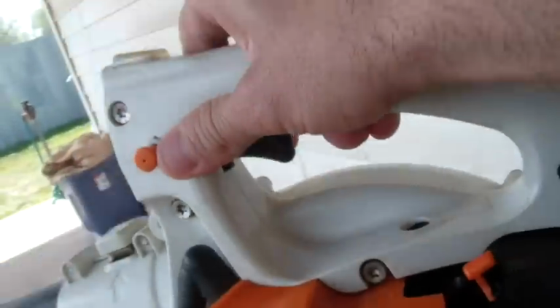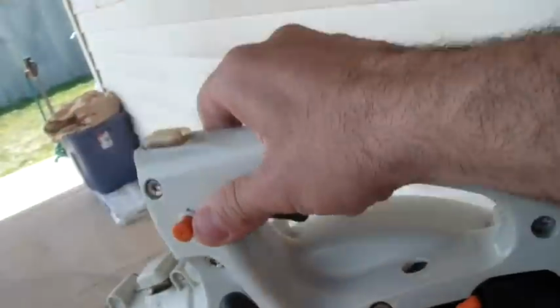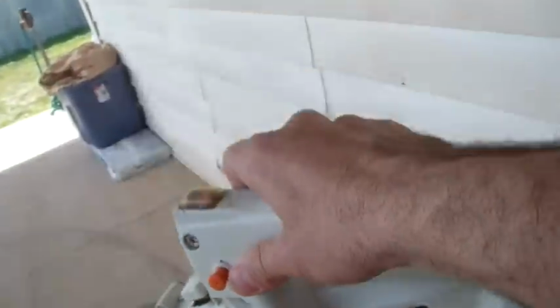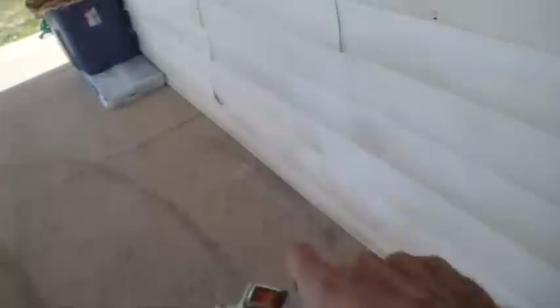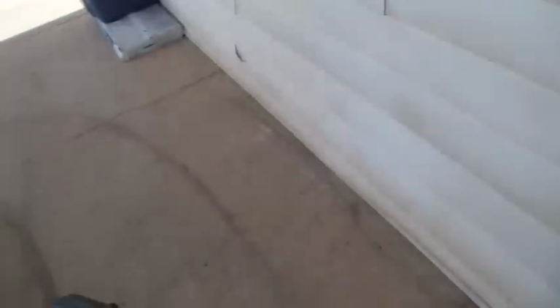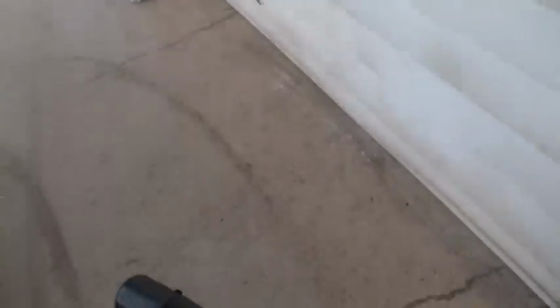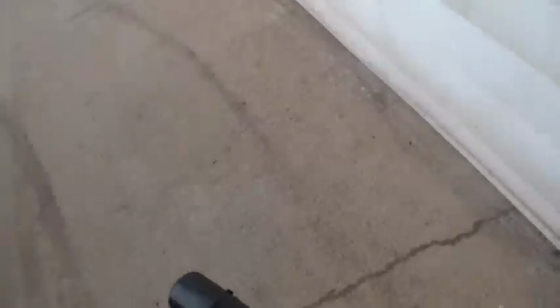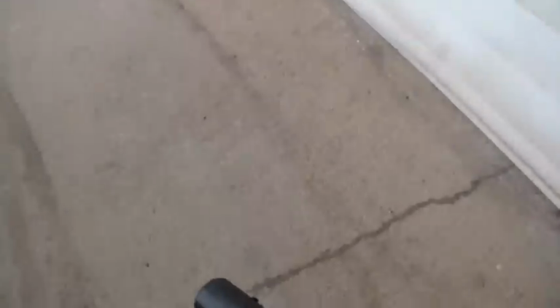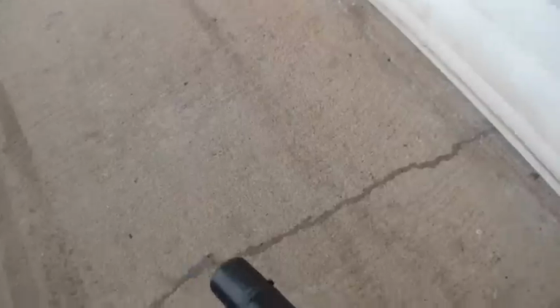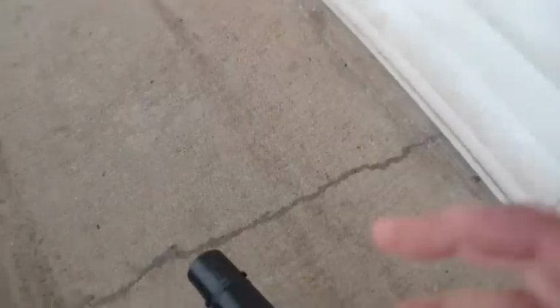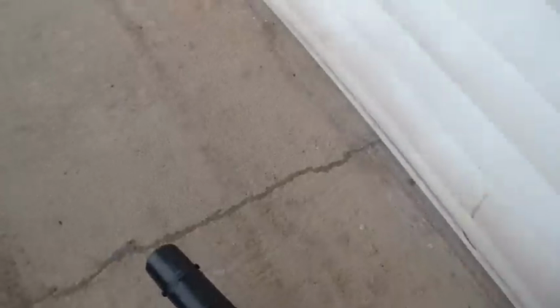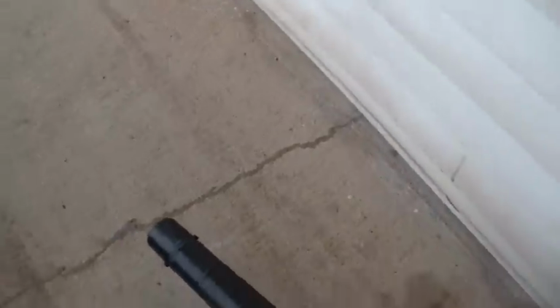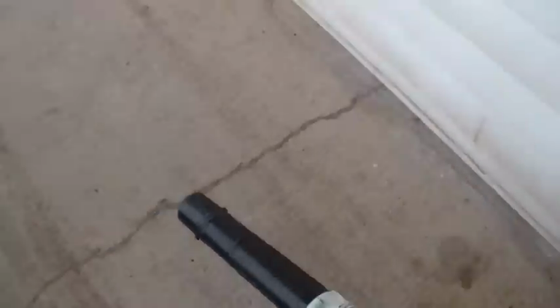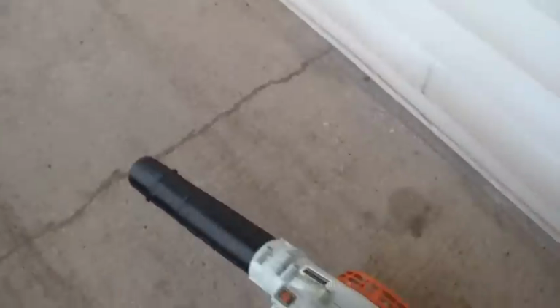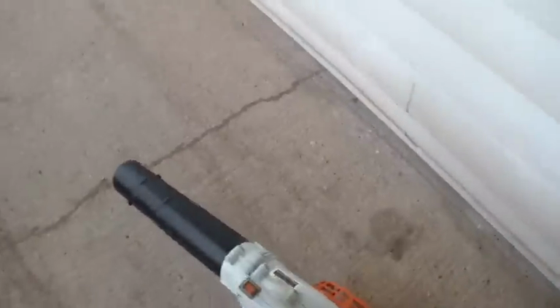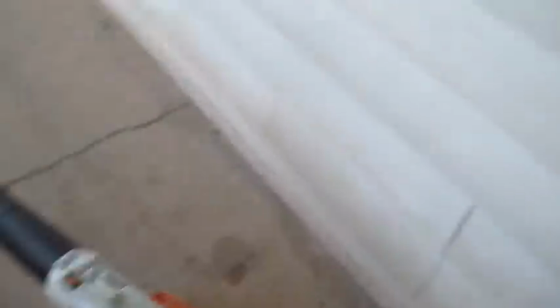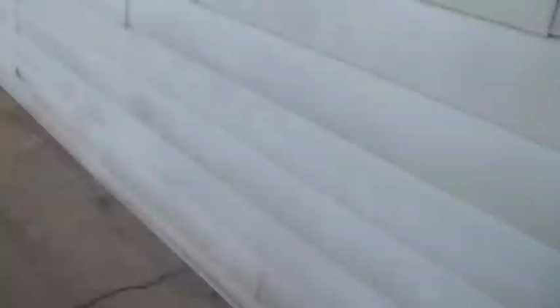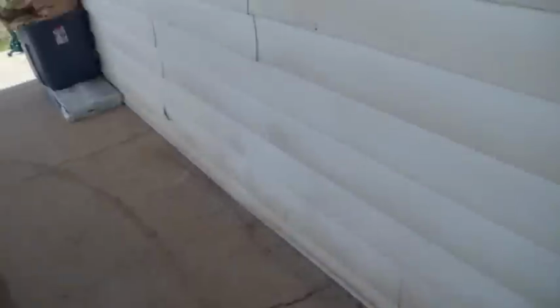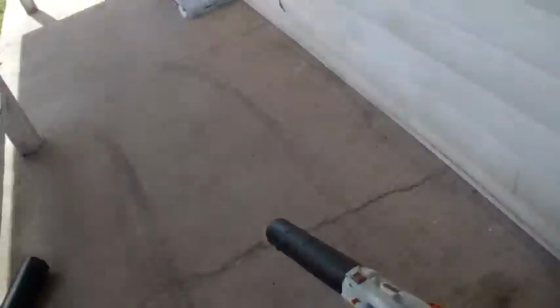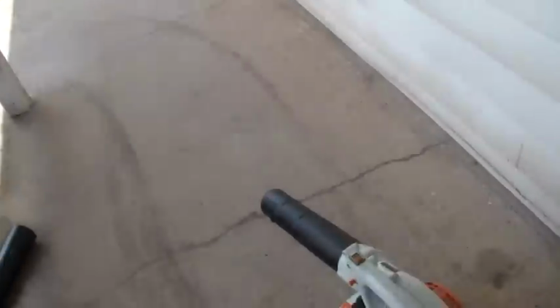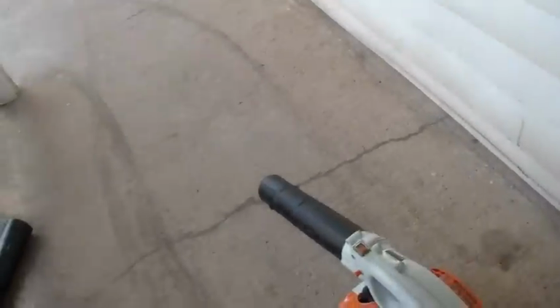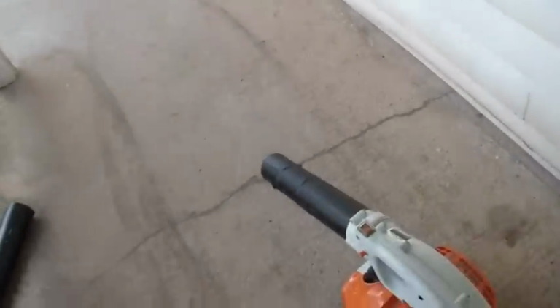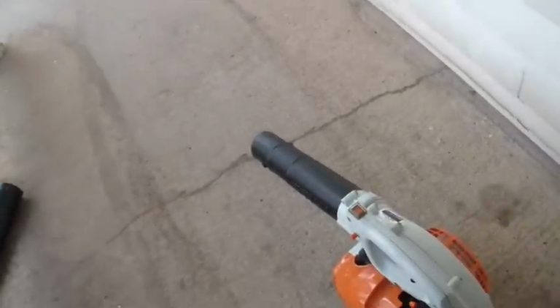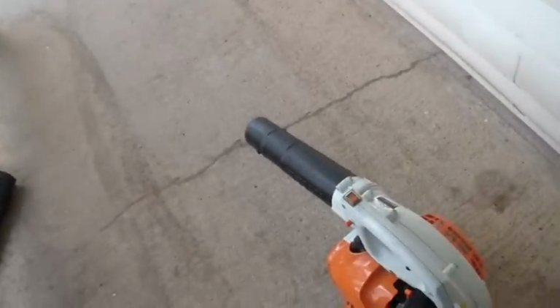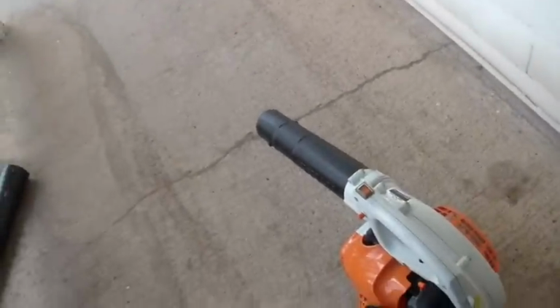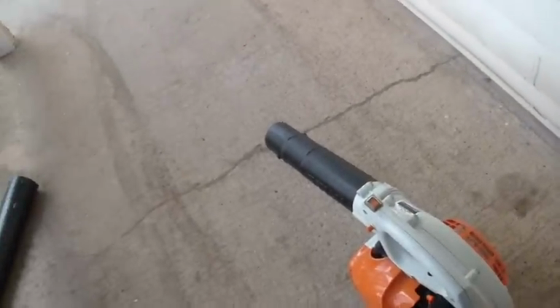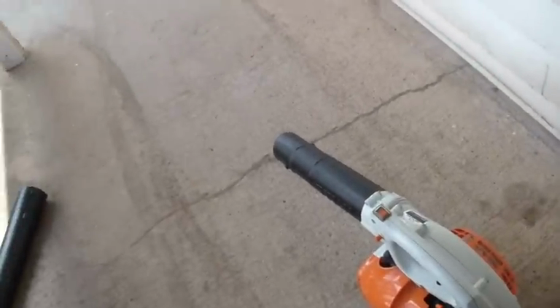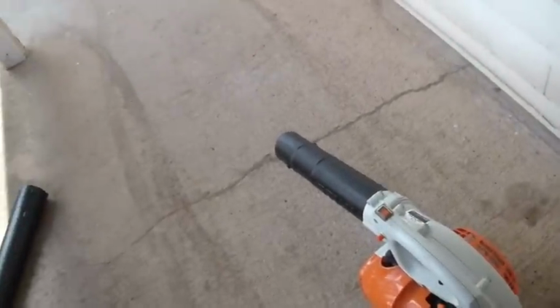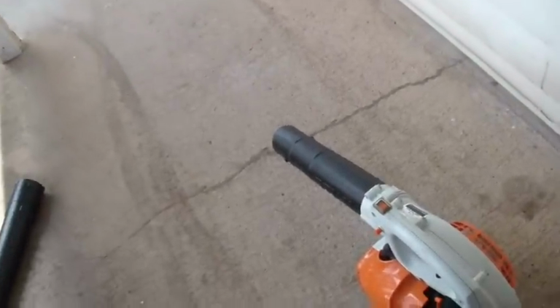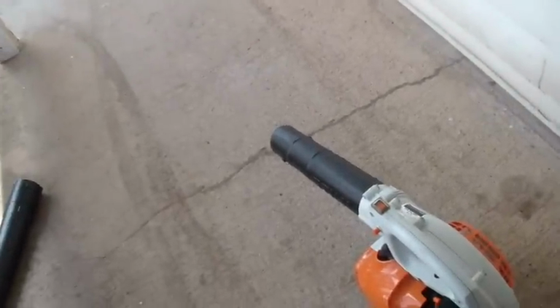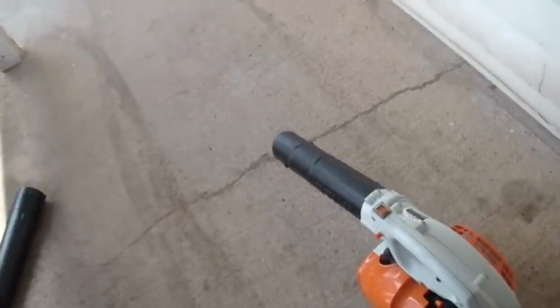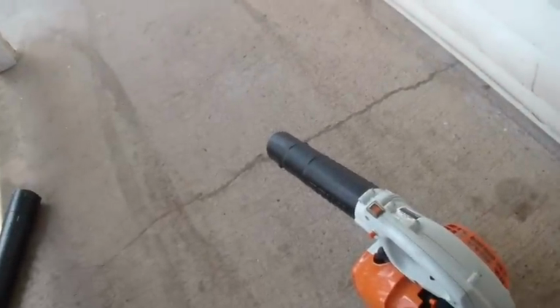So you guys know, I would not recommend a Stihl BG55 to anybody out there. All right, cool, bye.